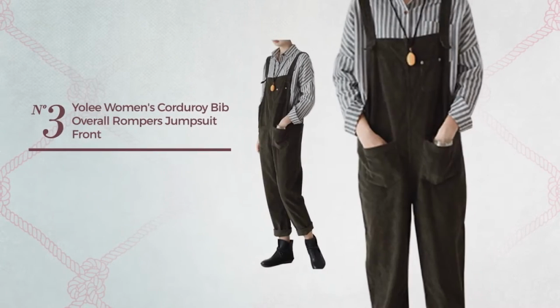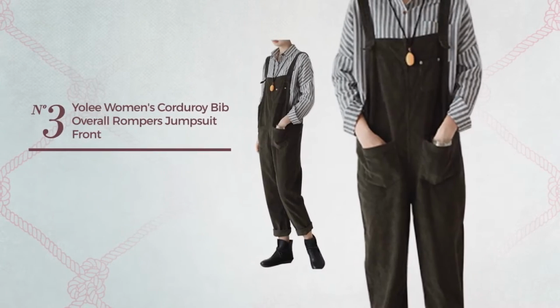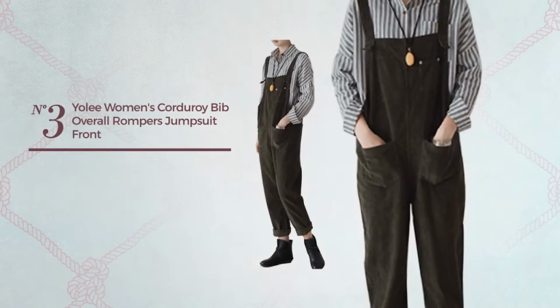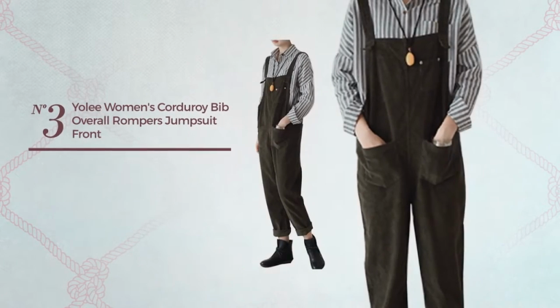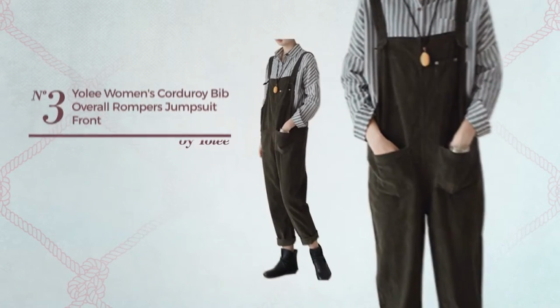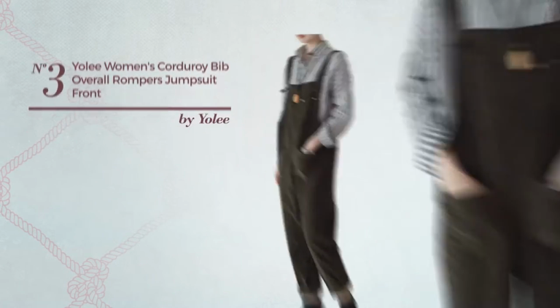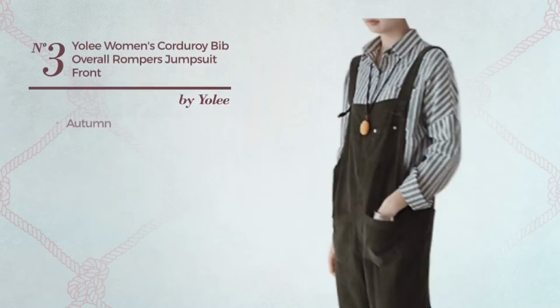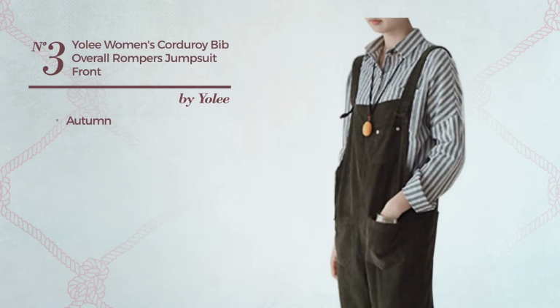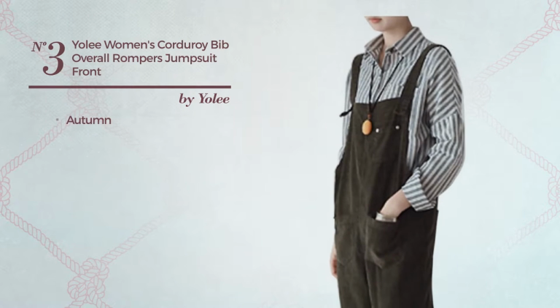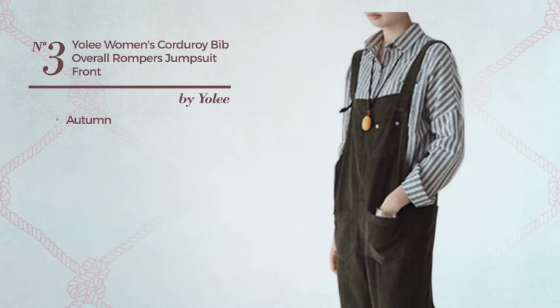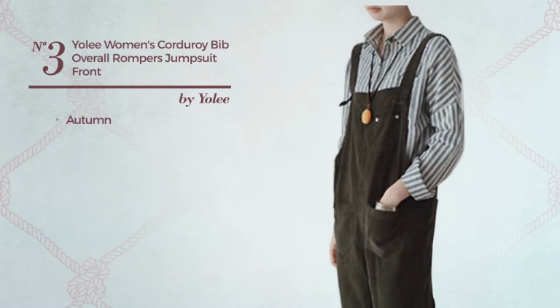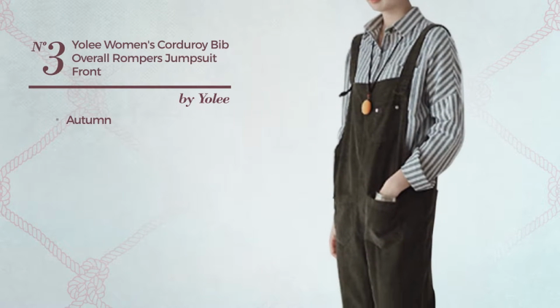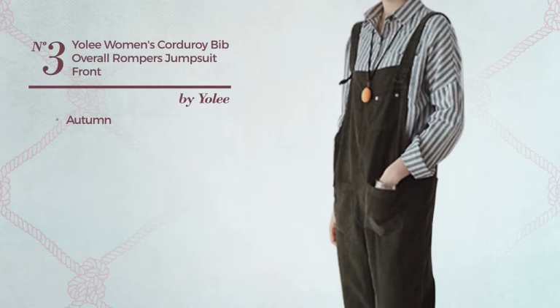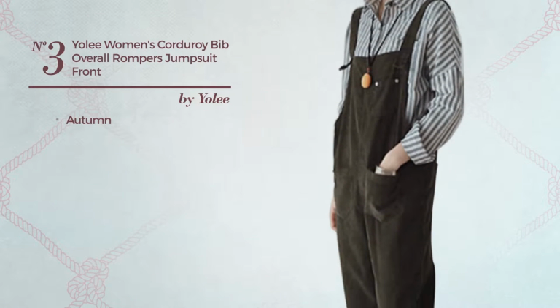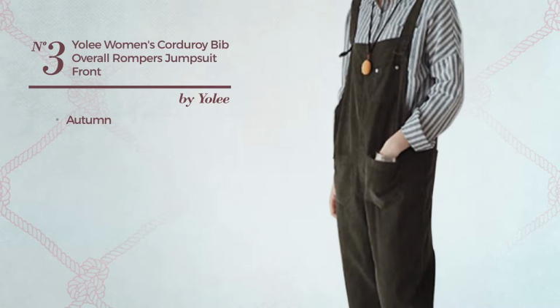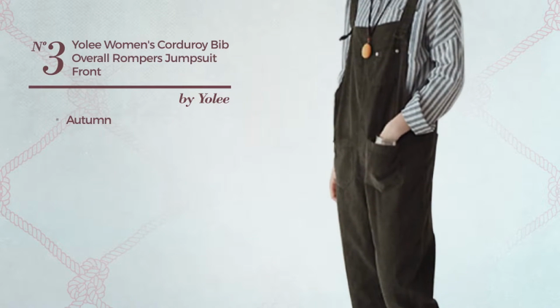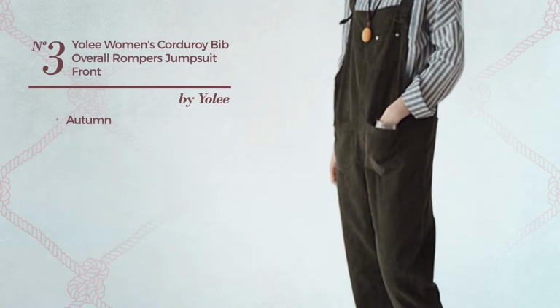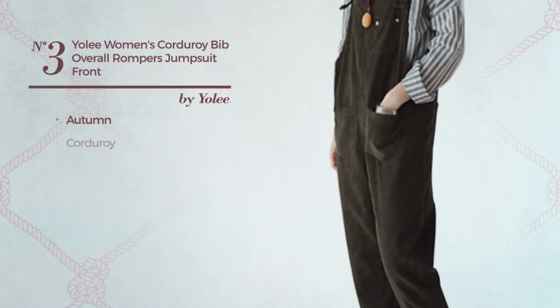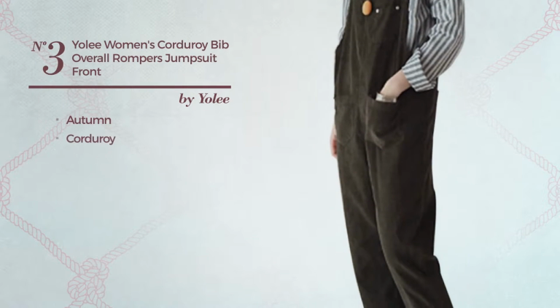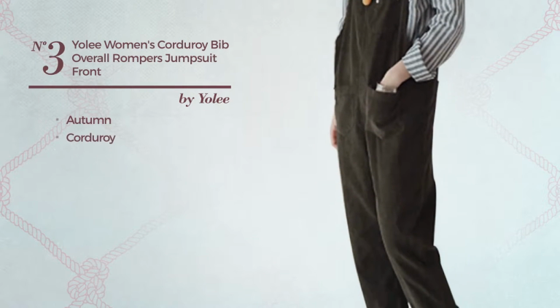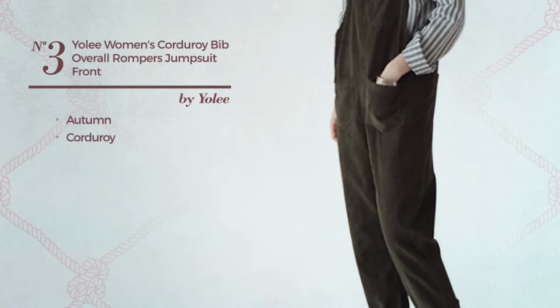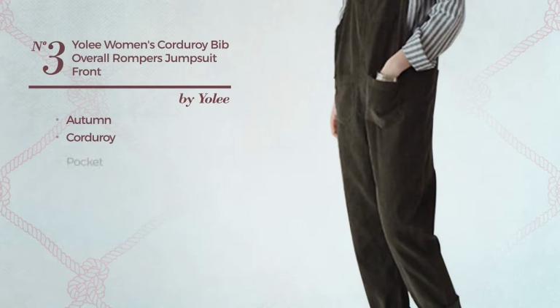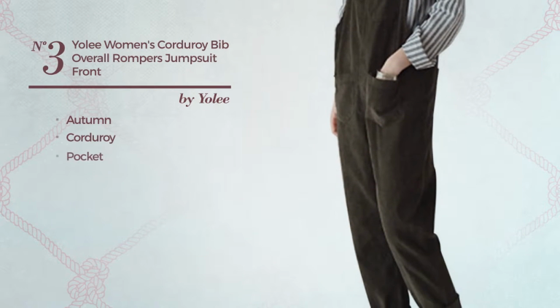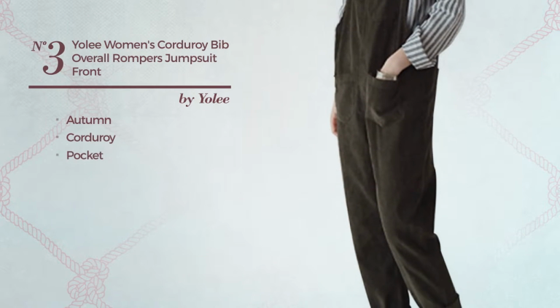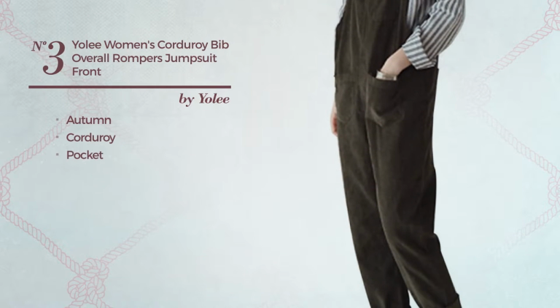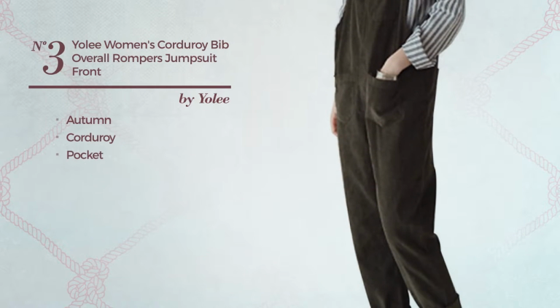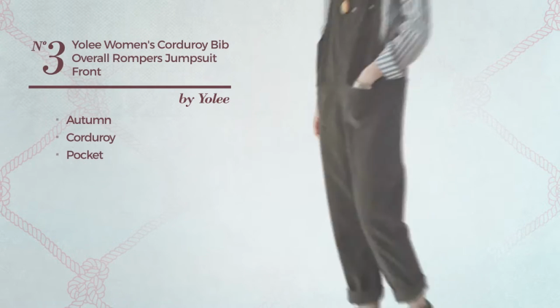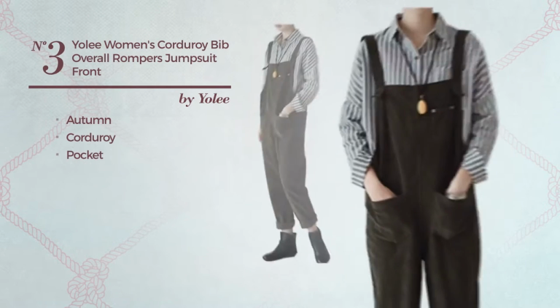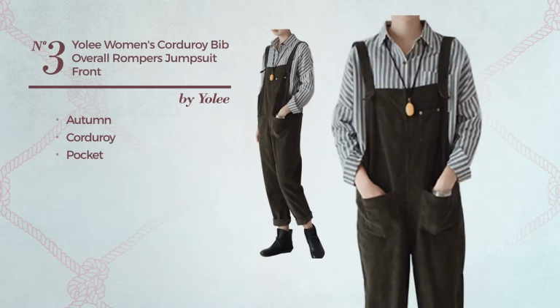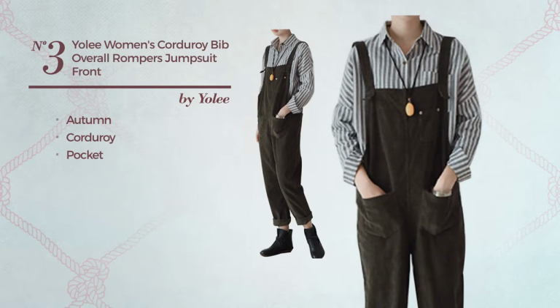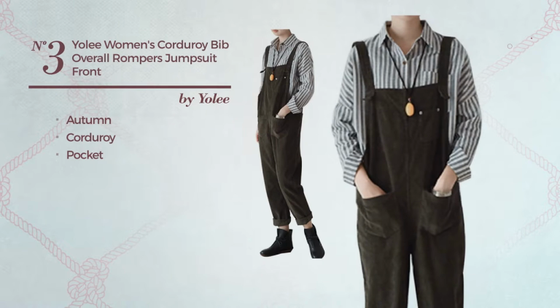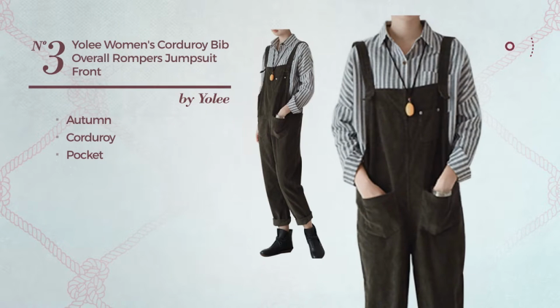Number 3: An Autumn Jumpsuit, produced with soft corduroy, with a pocket. Available in 2 other colors.